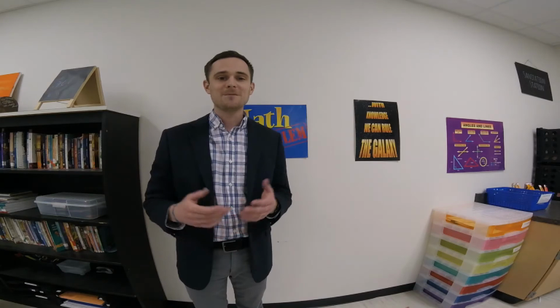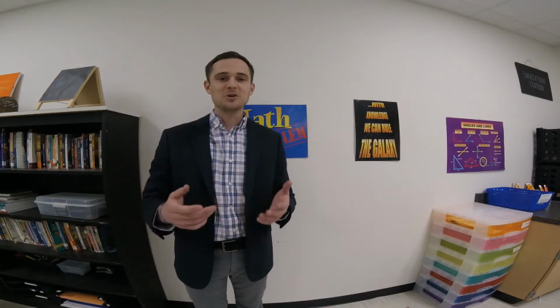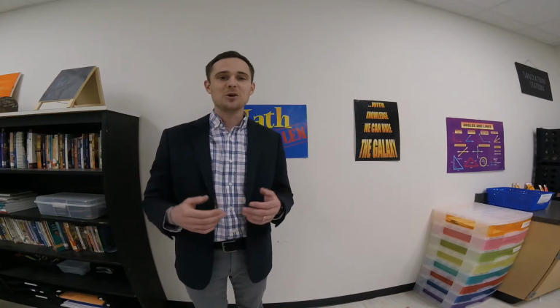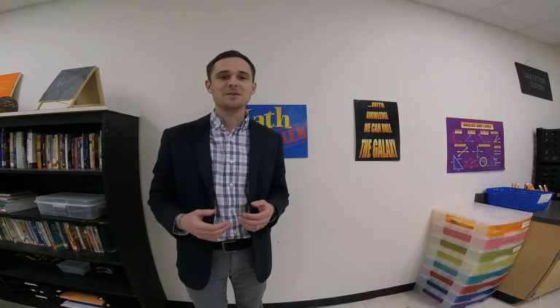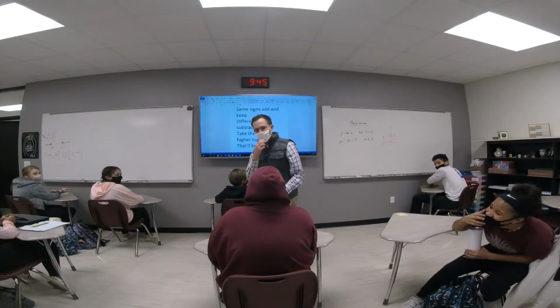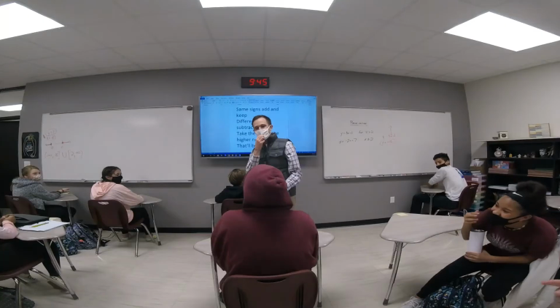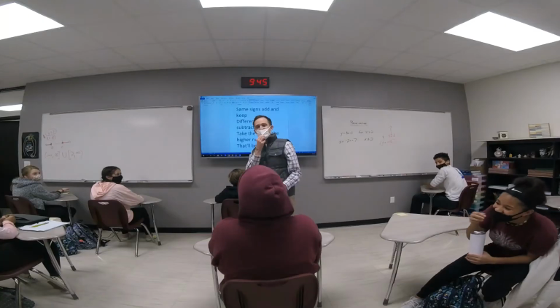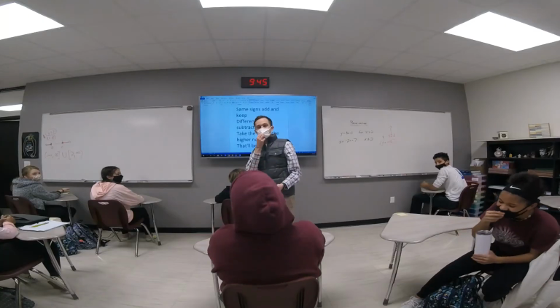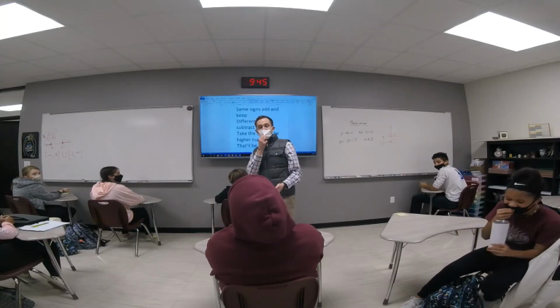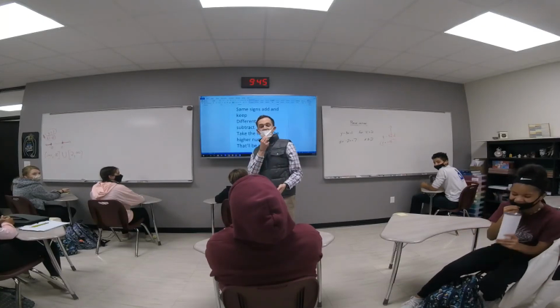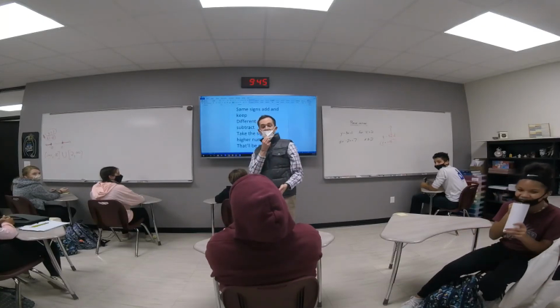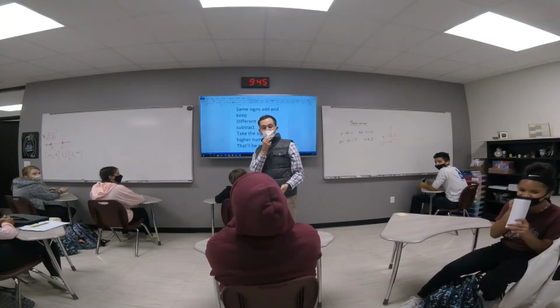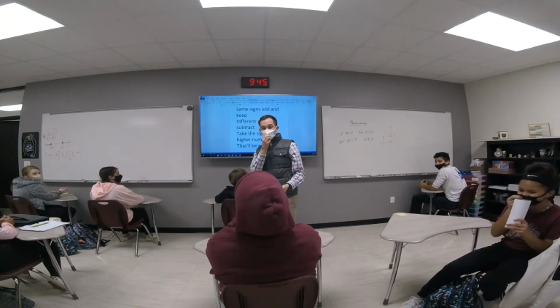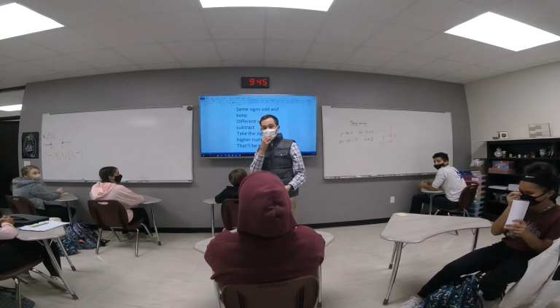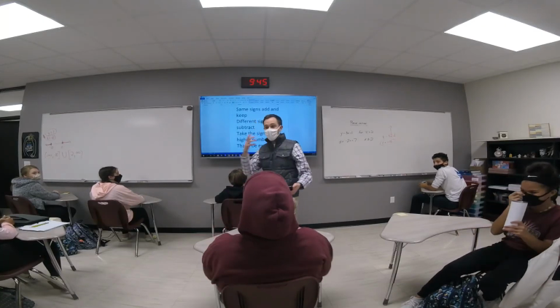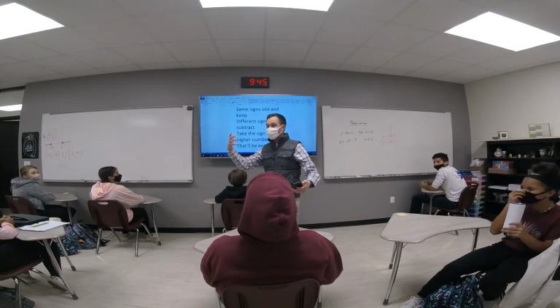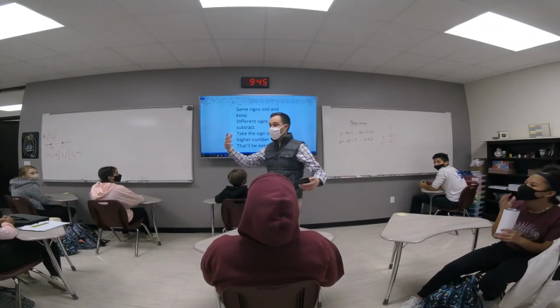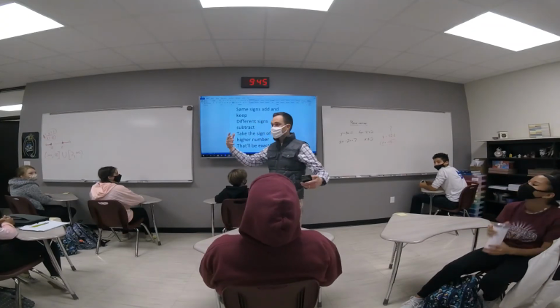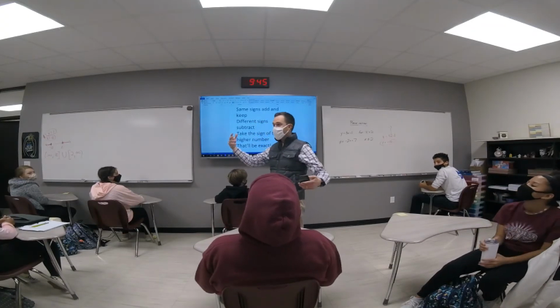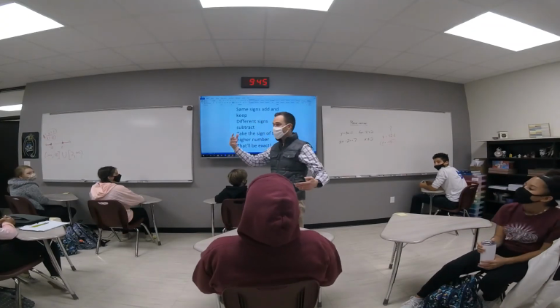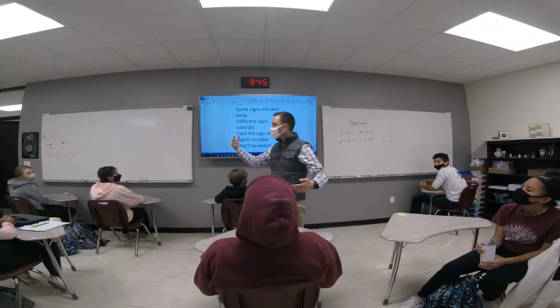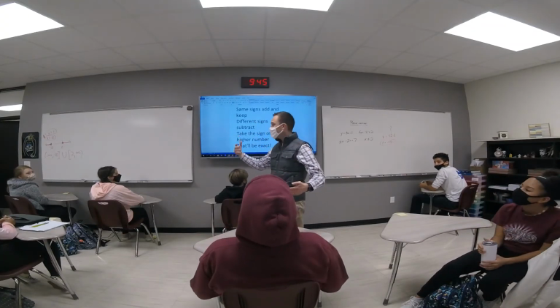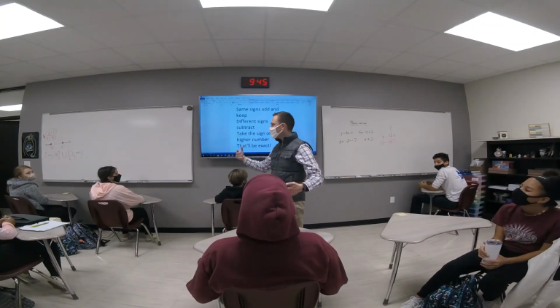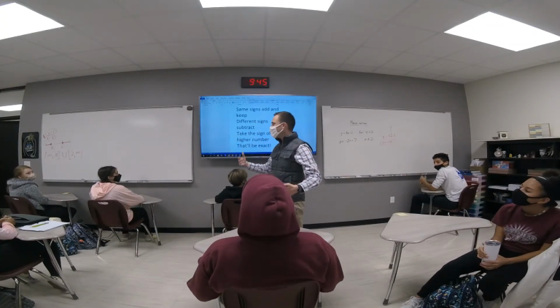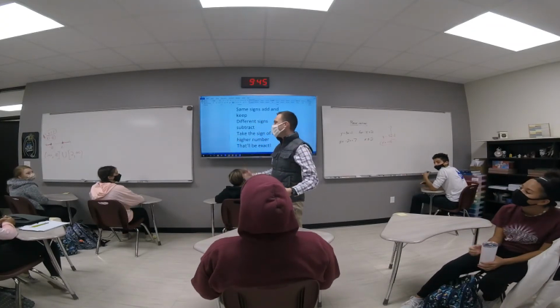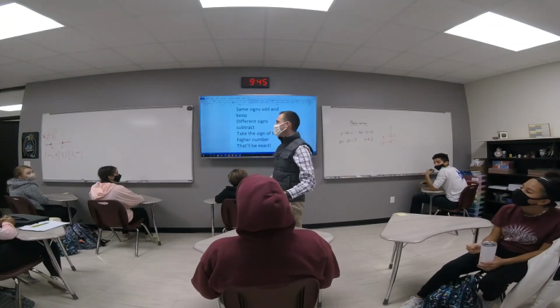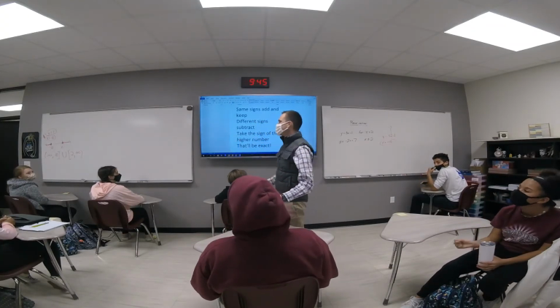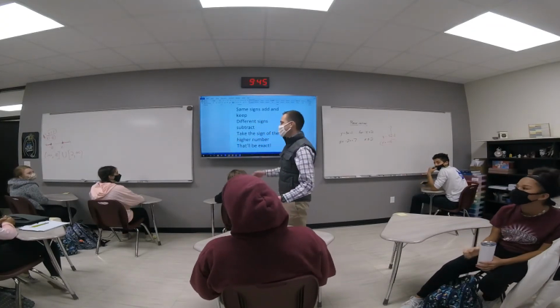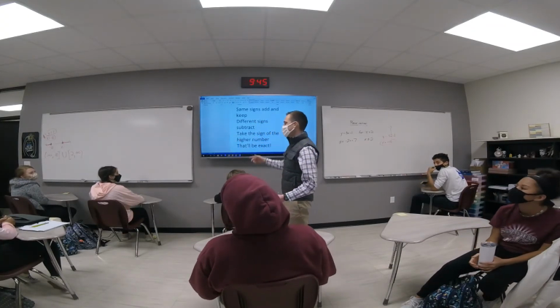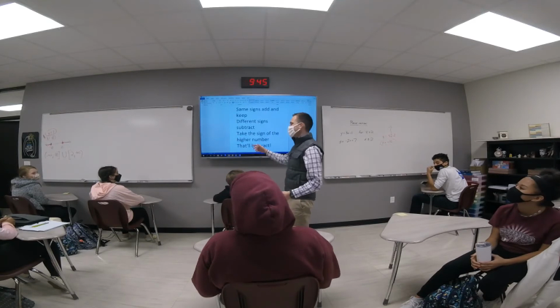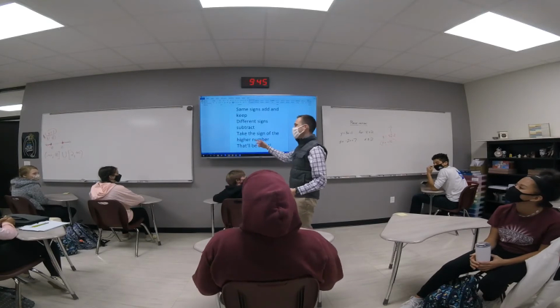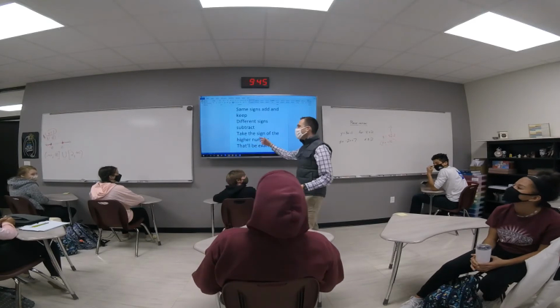Alright guys, we're going to sing the adding song. You ready for the adding song? Yeah! Here we go.